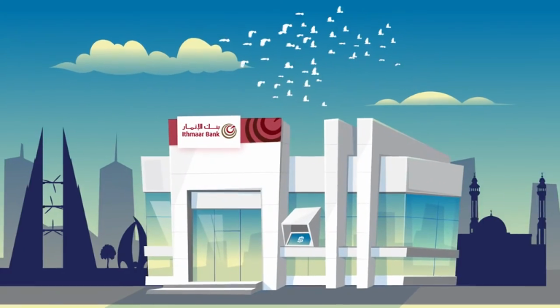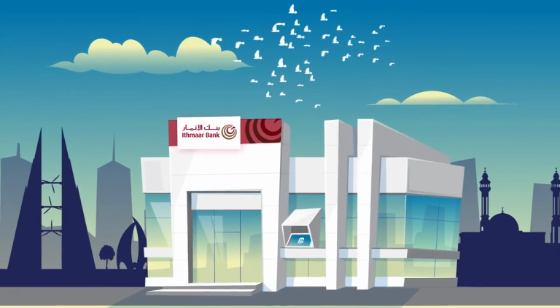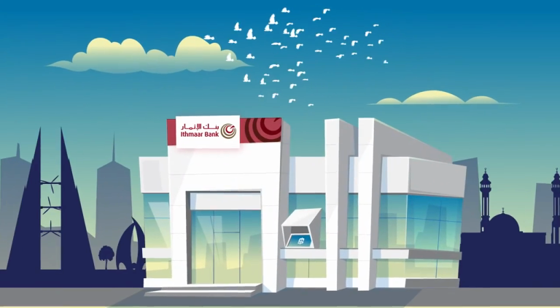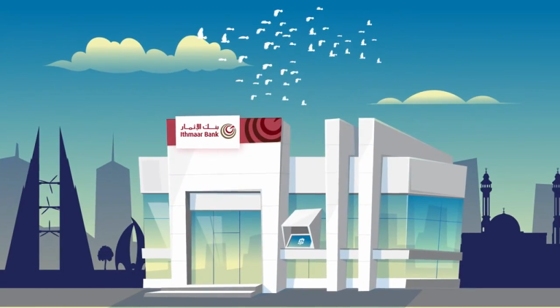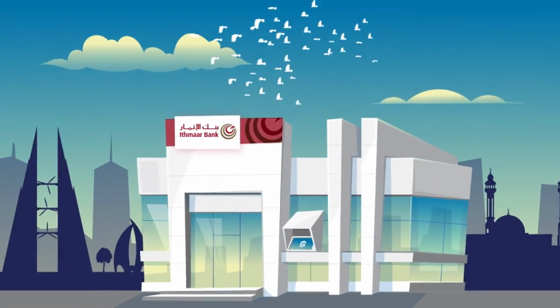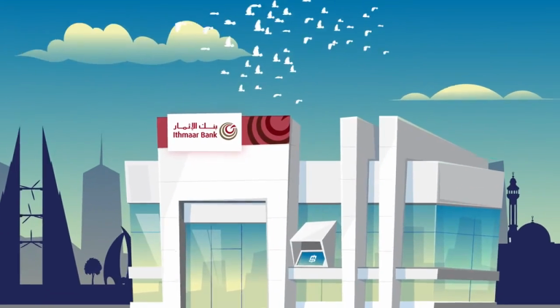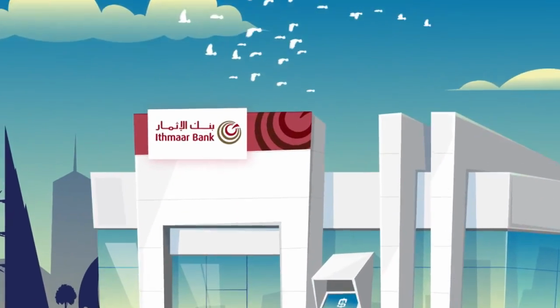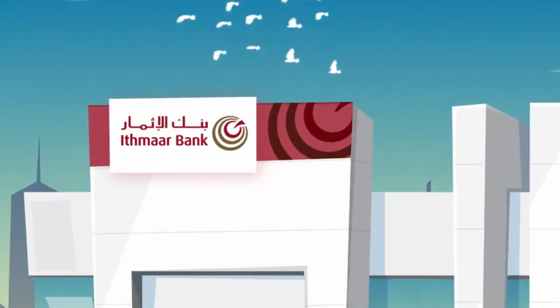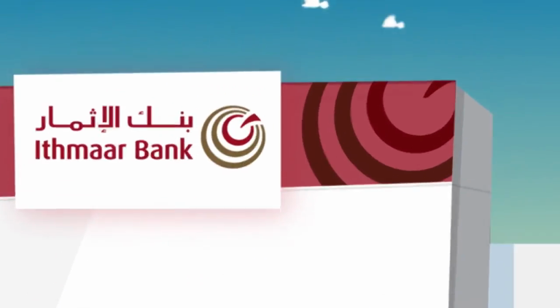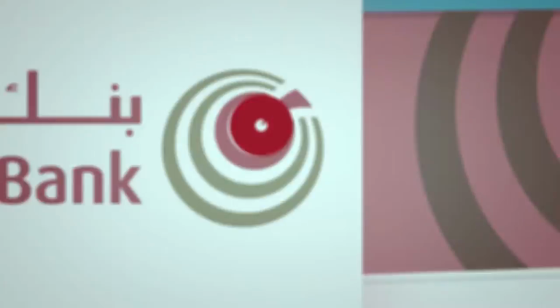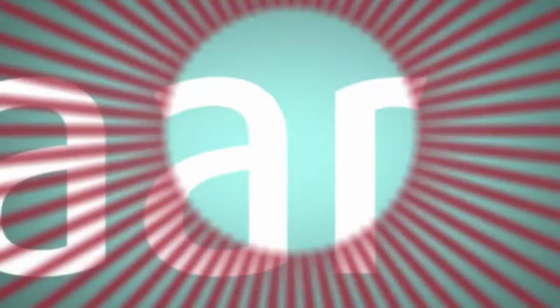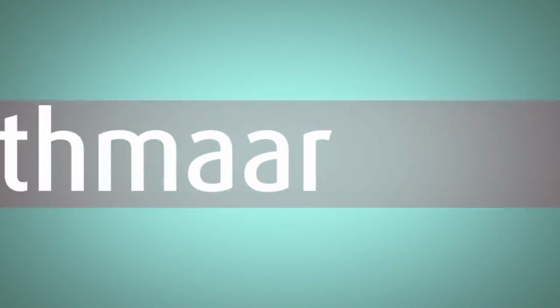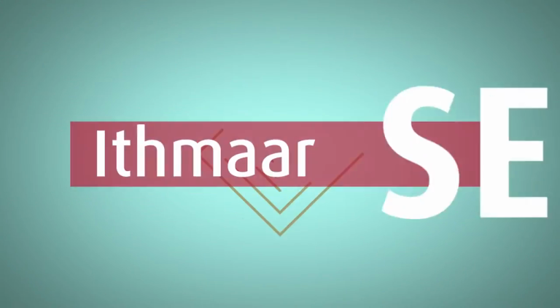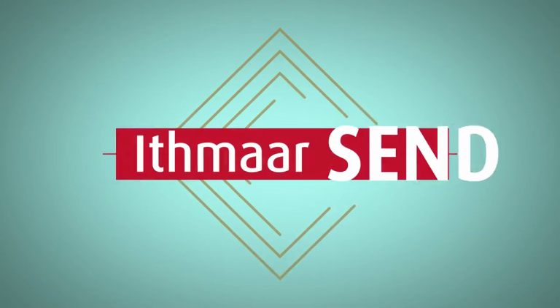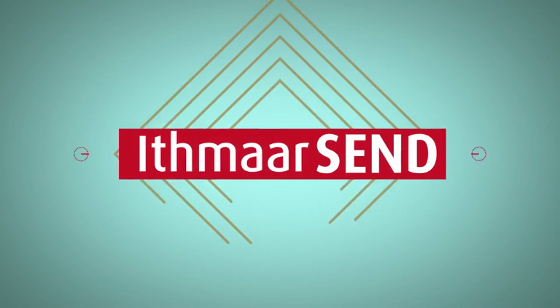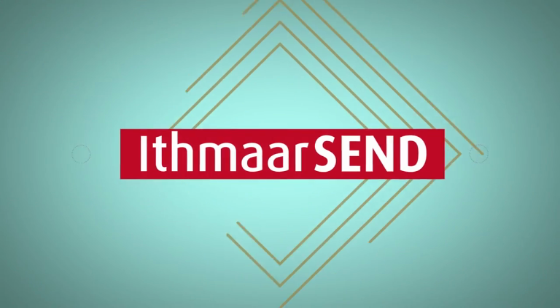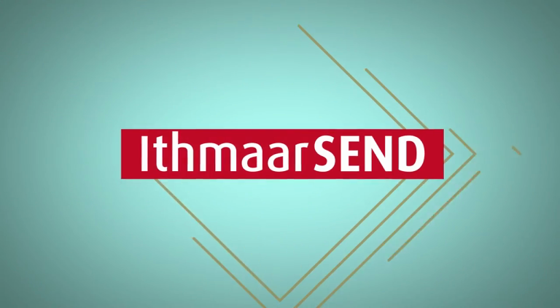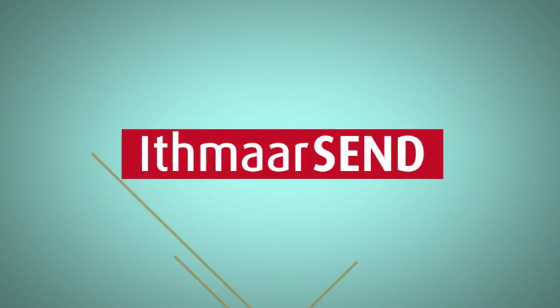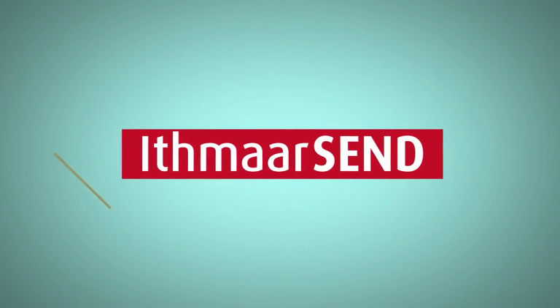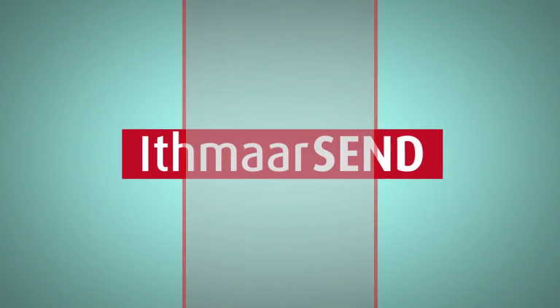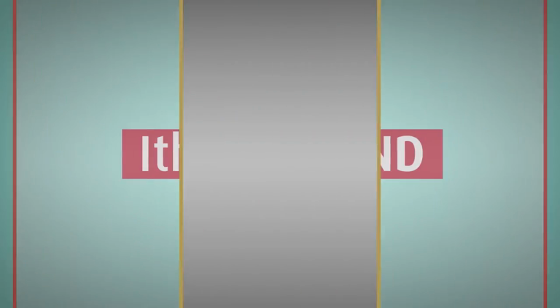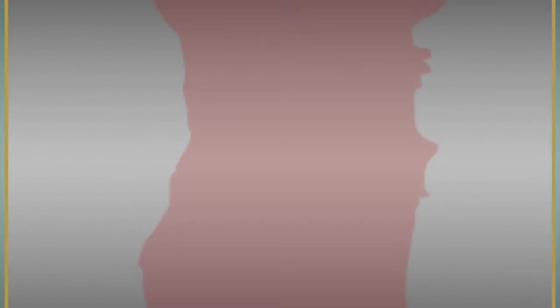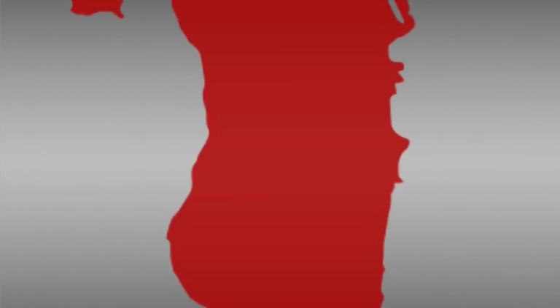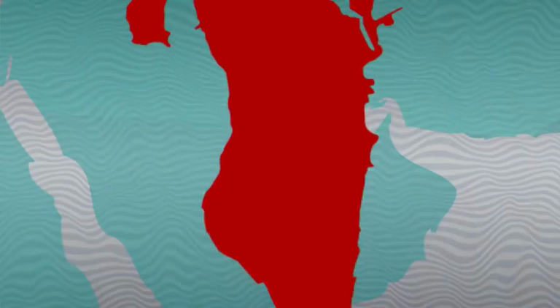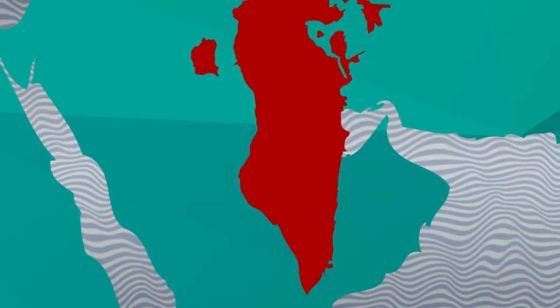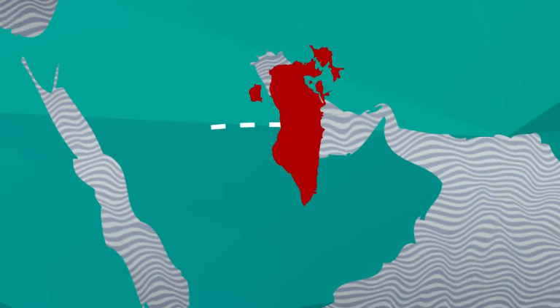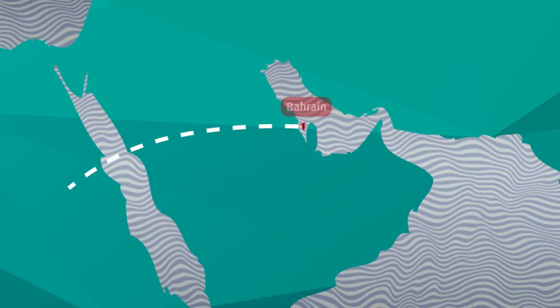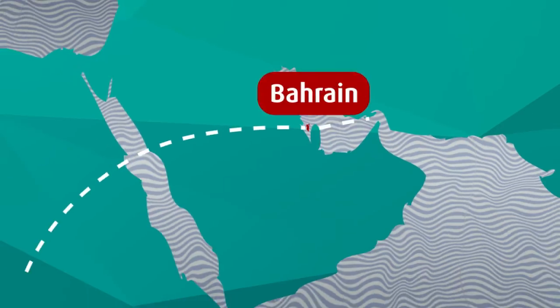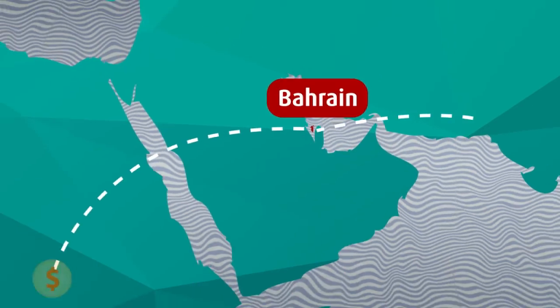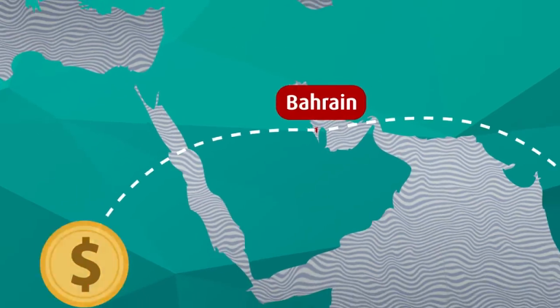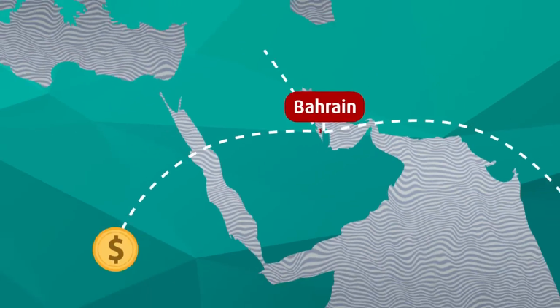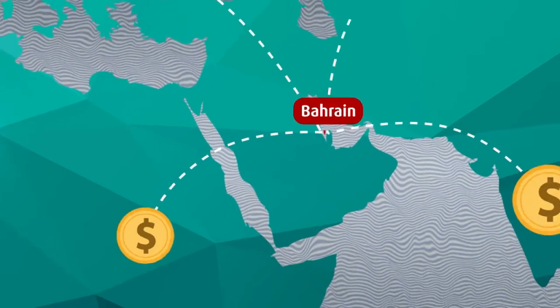Introducing ITMA Bank's latest service, ITMA Send, where transferring money is only a few clicks away.